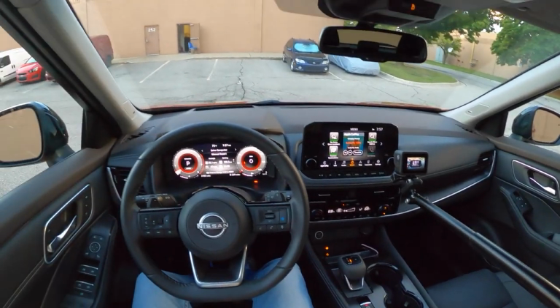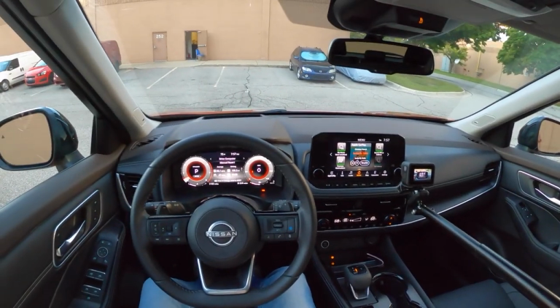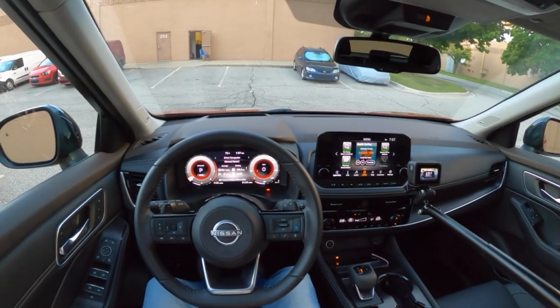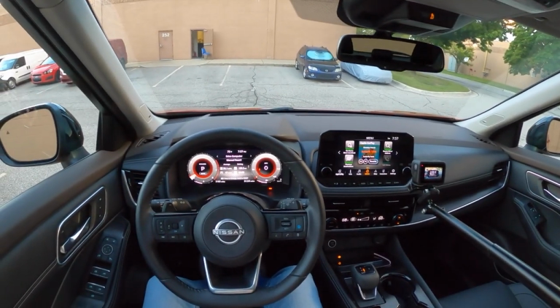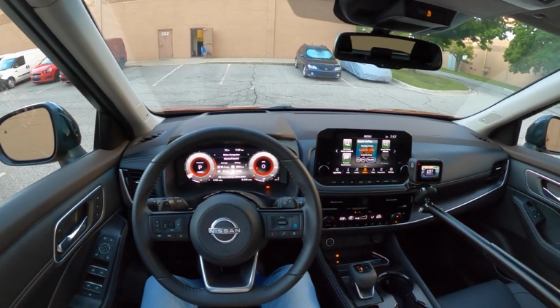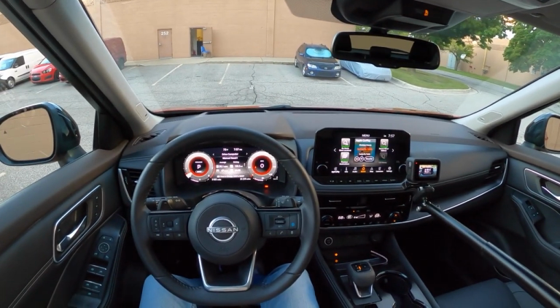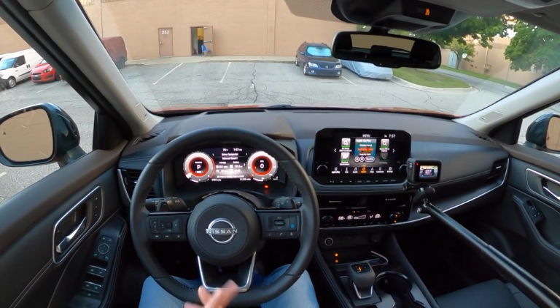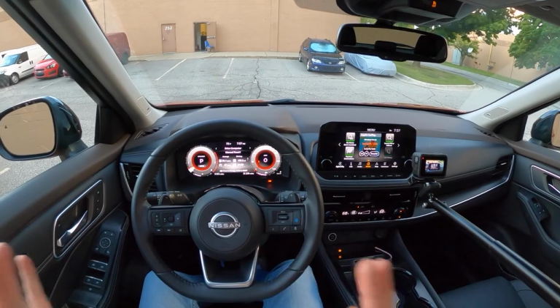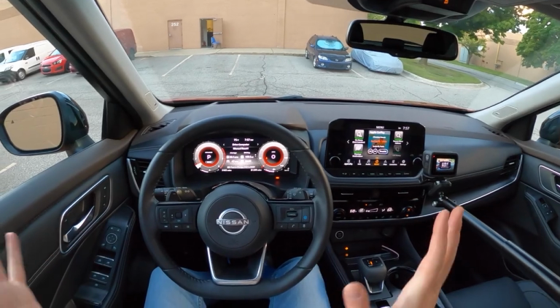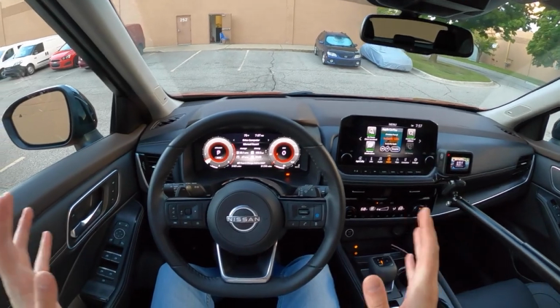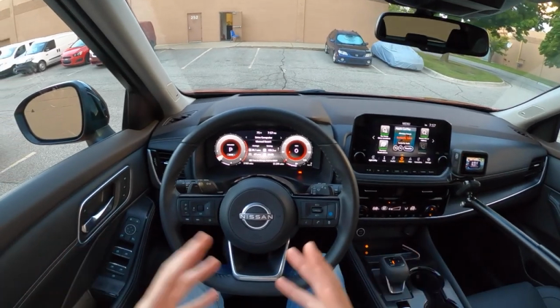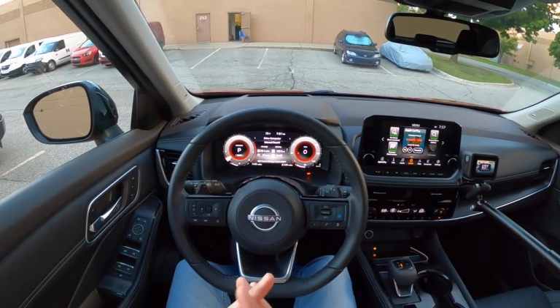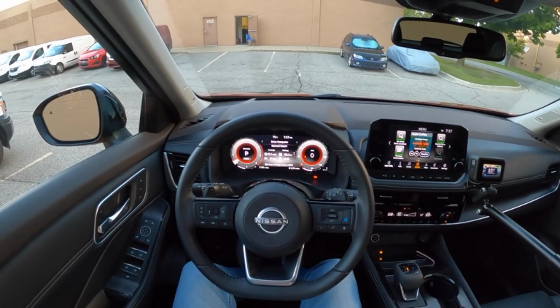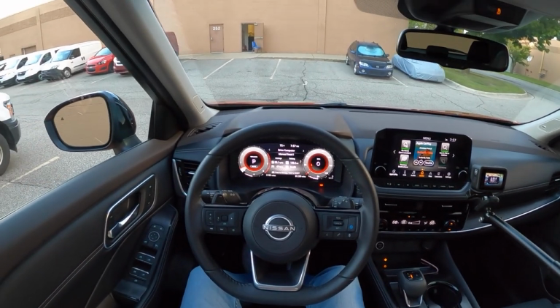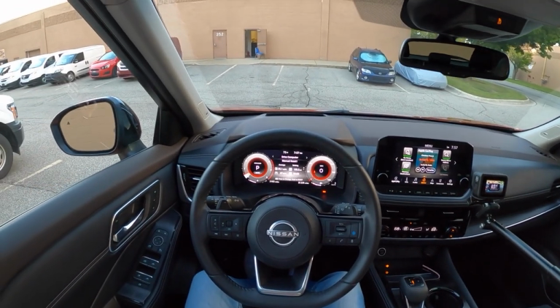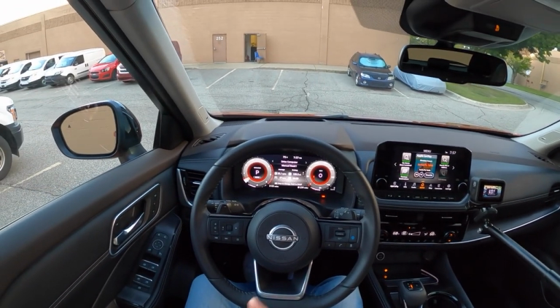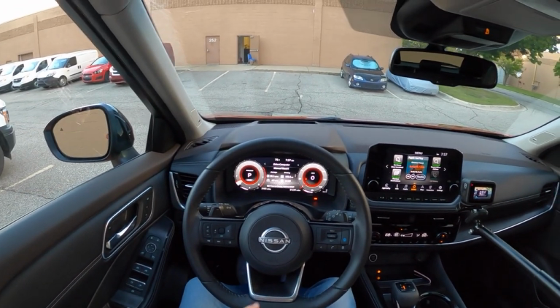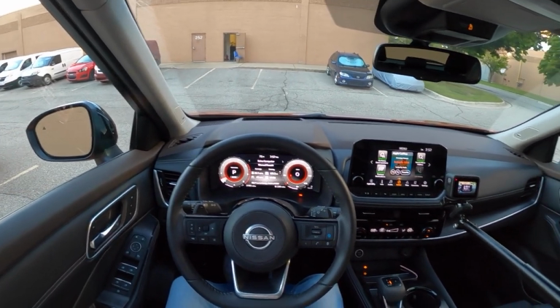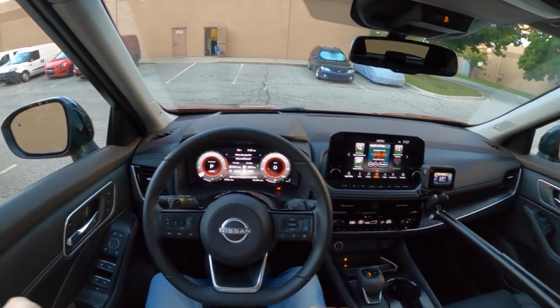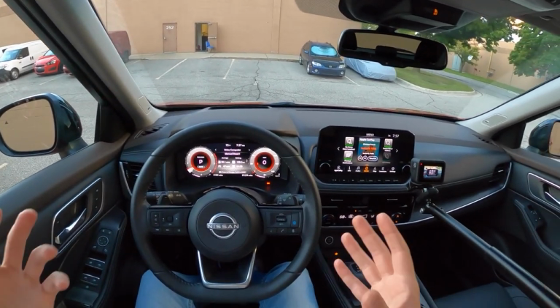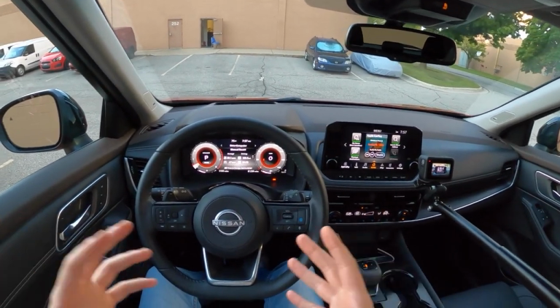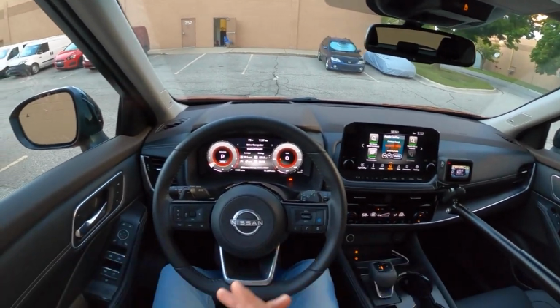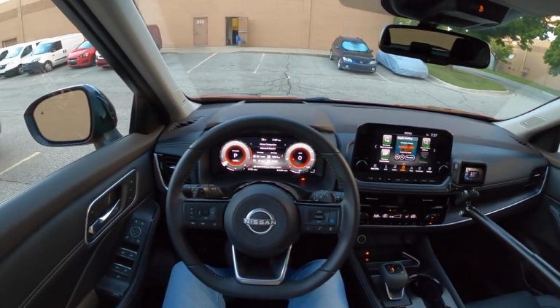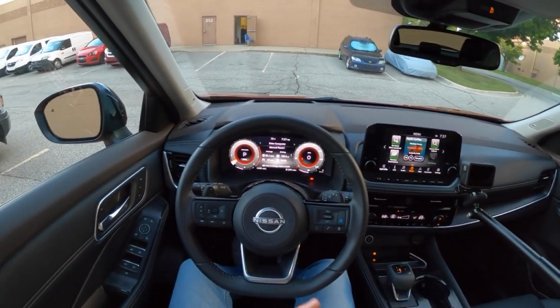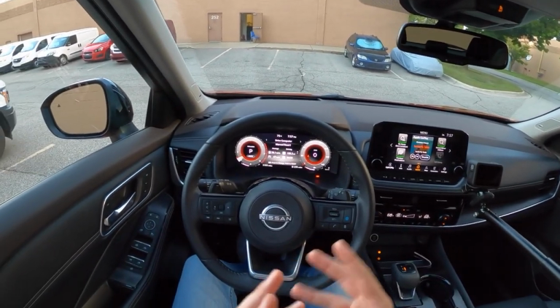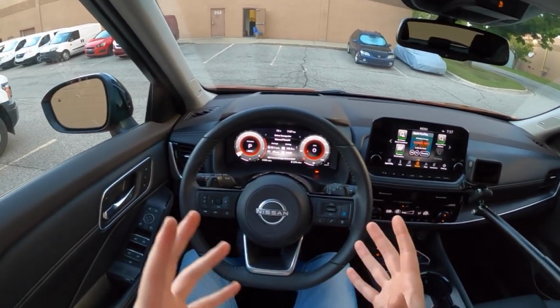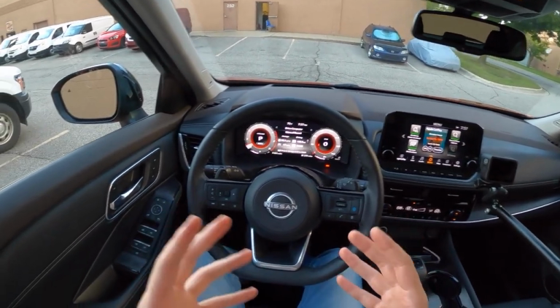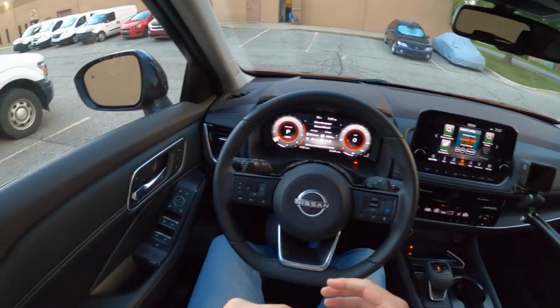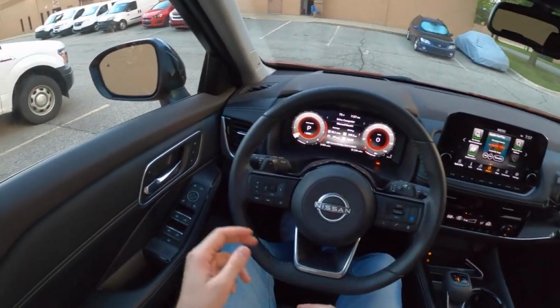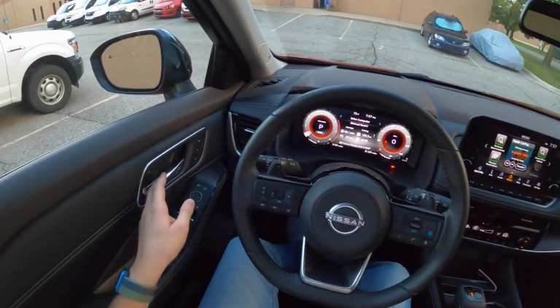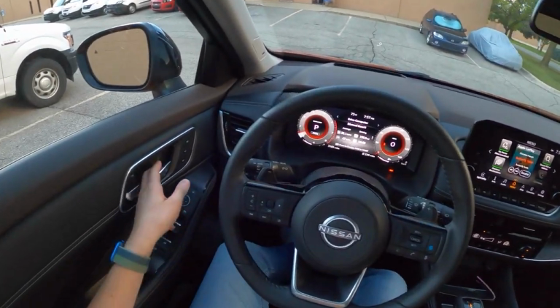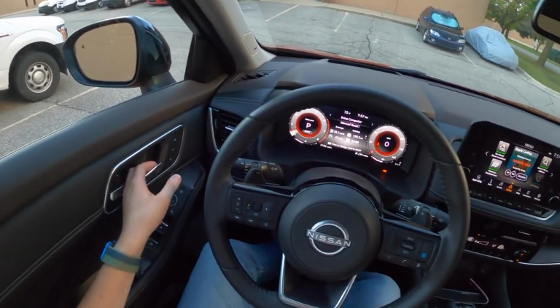But before we get started with all of that, let's hop out and take a look at the car, just so you can see what we're working with here.